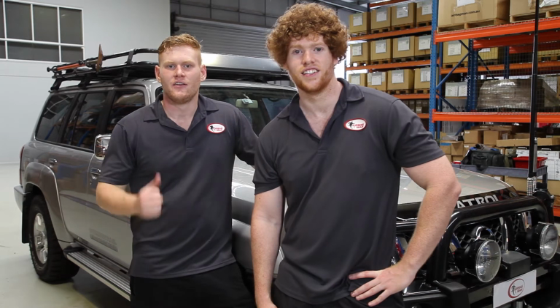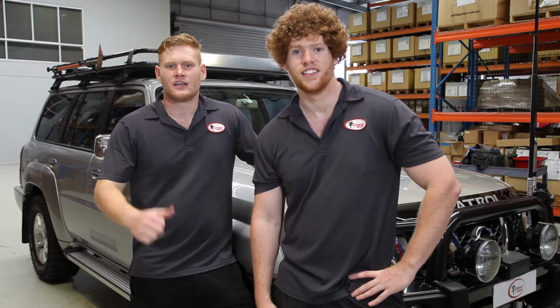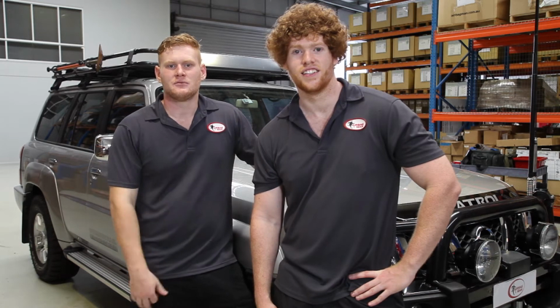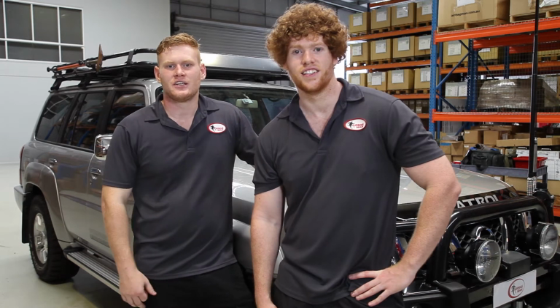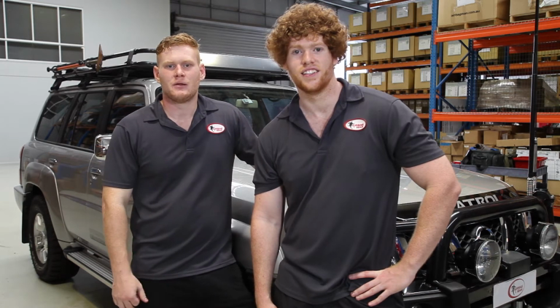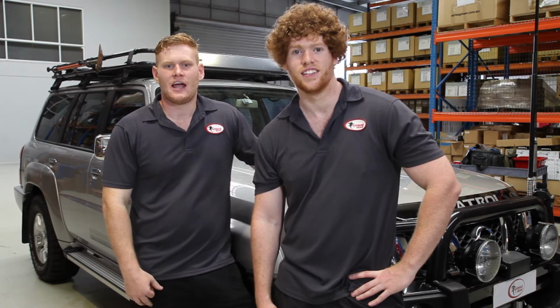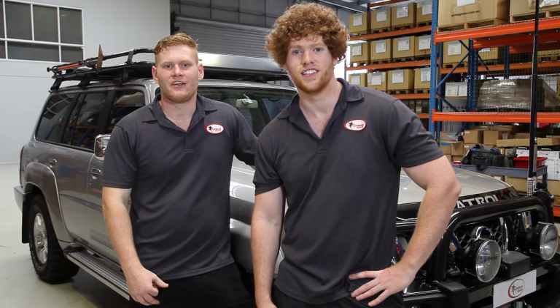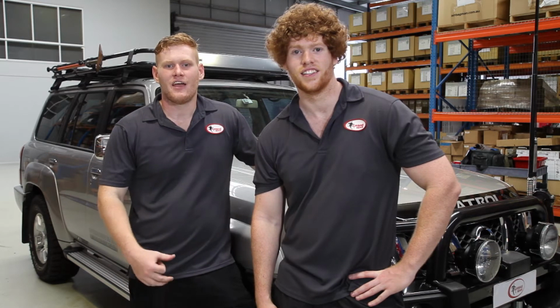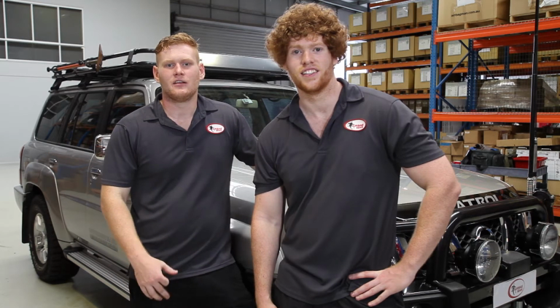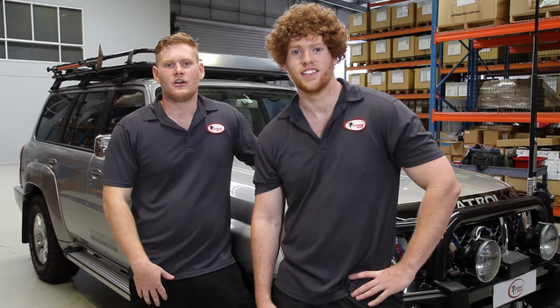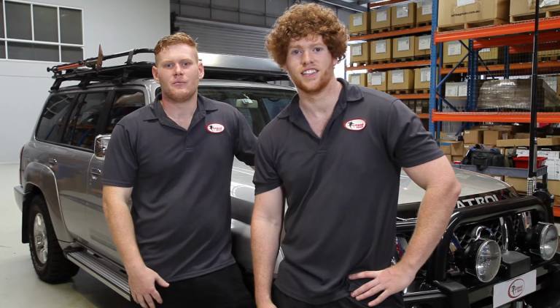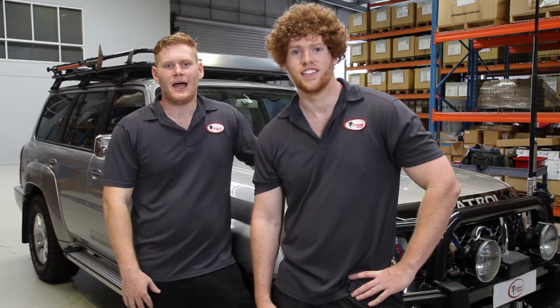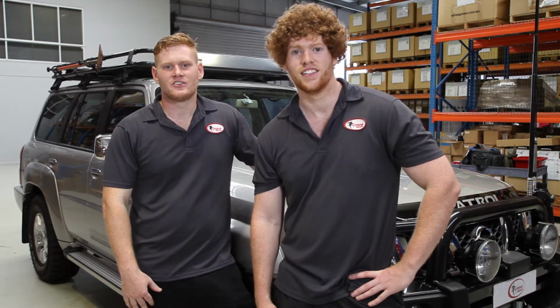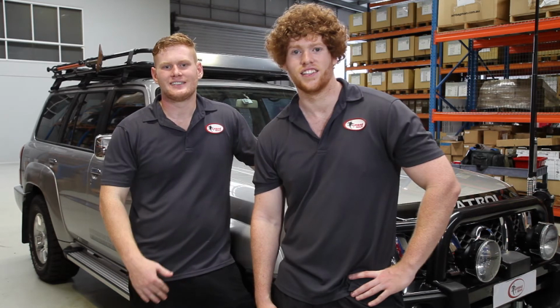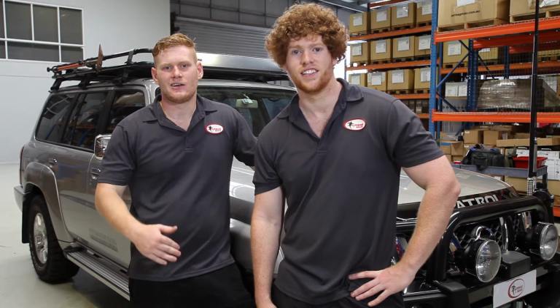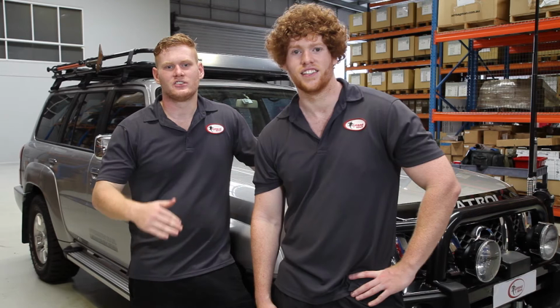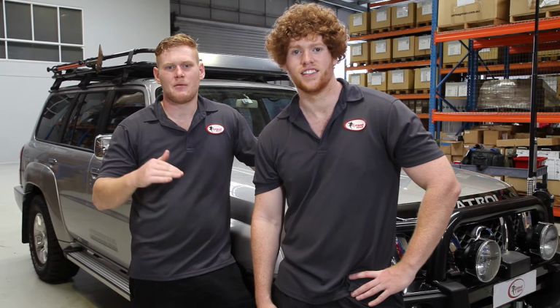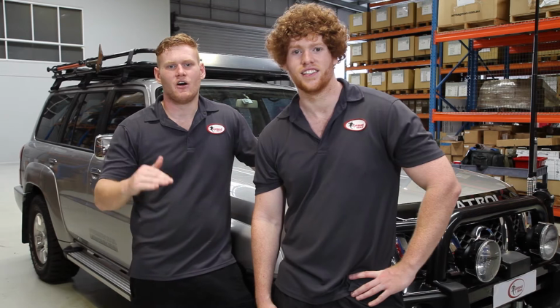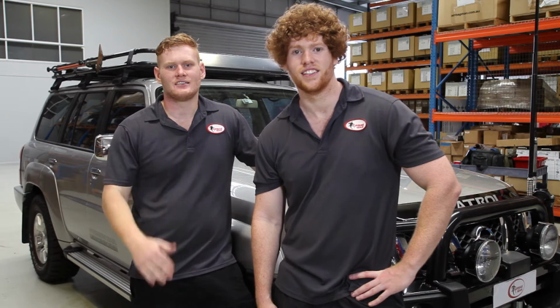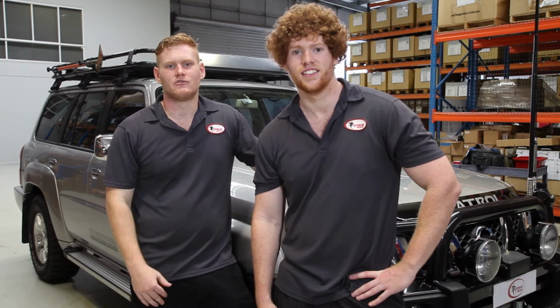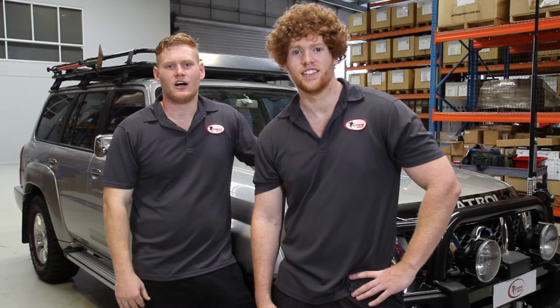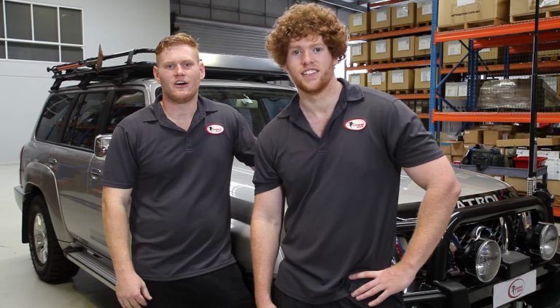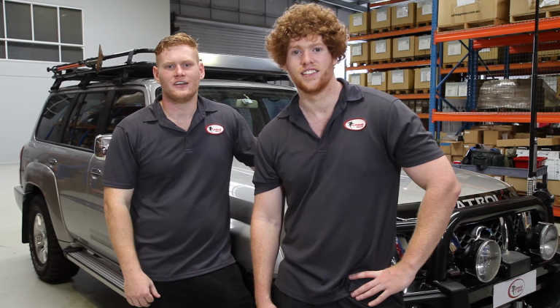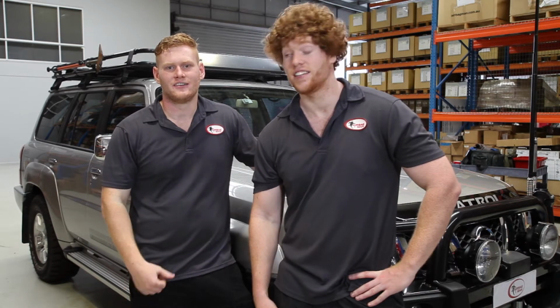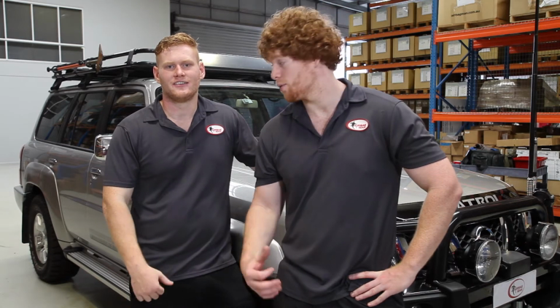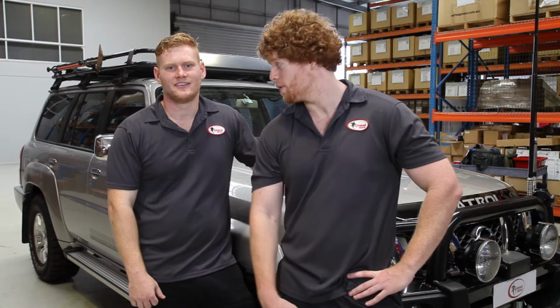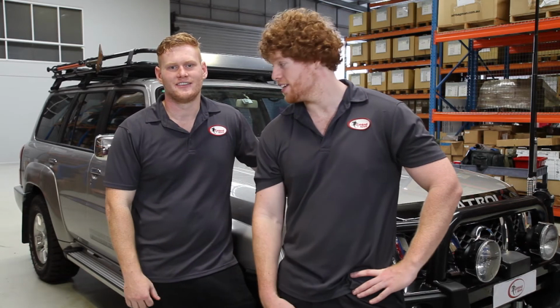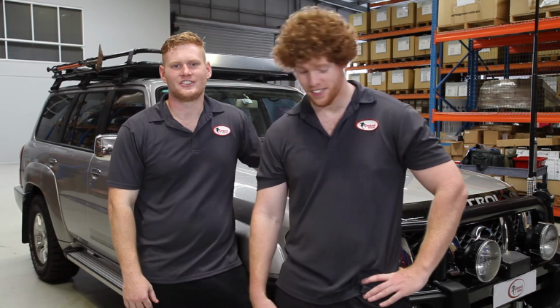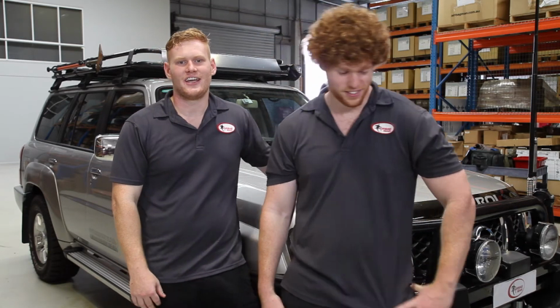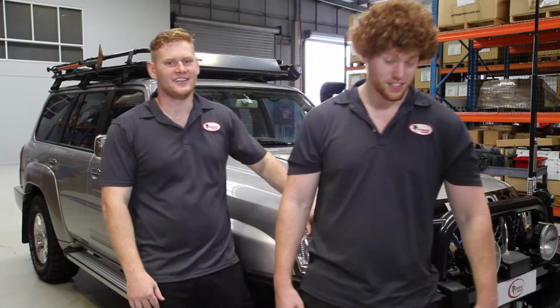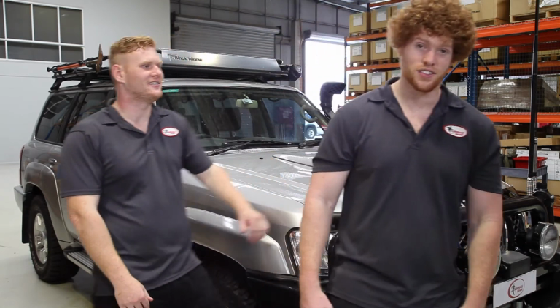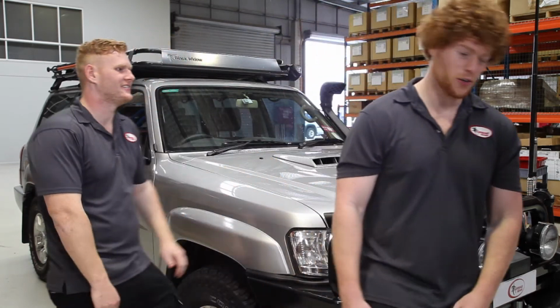The customer's going to be carrying a fair bit of load in the back, so this kit will just keep a nice level ride height. Let's show you how it's done.